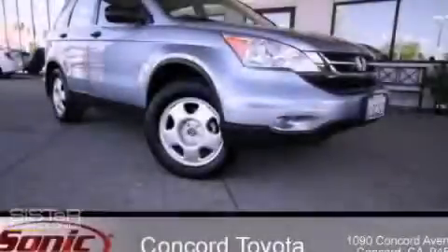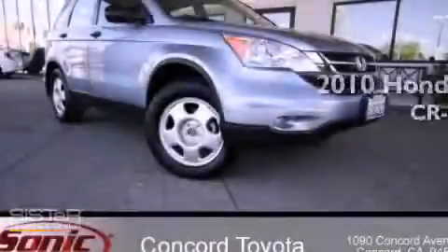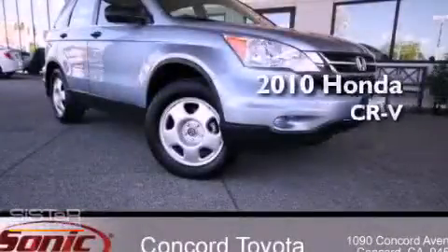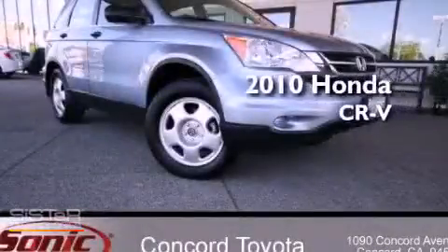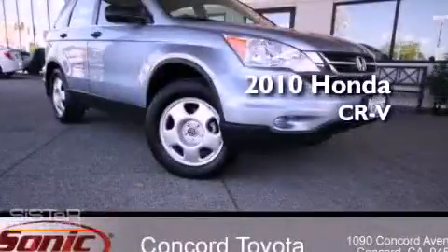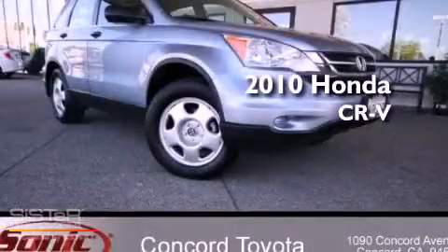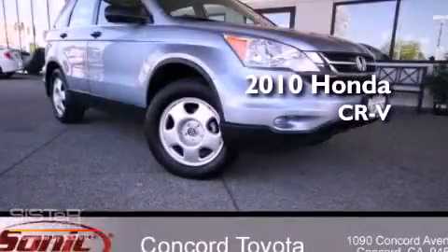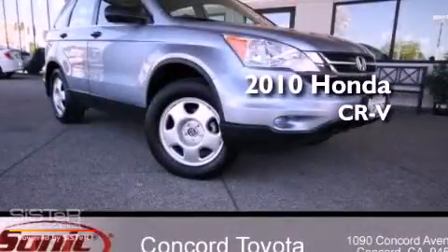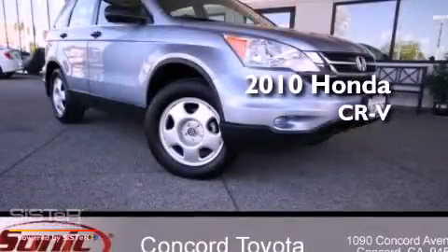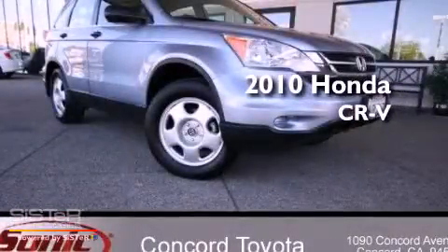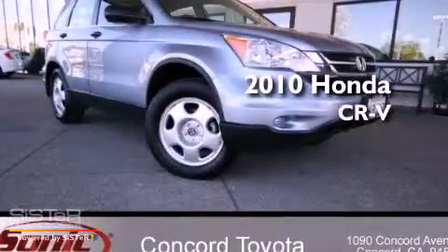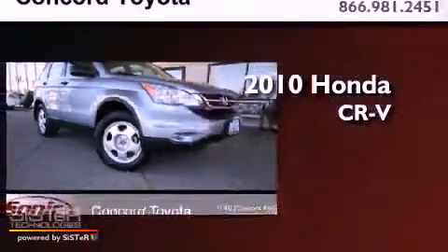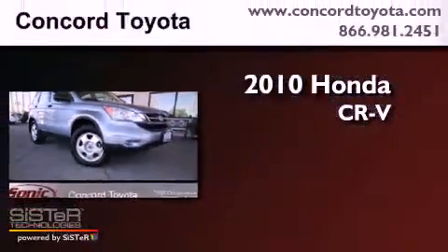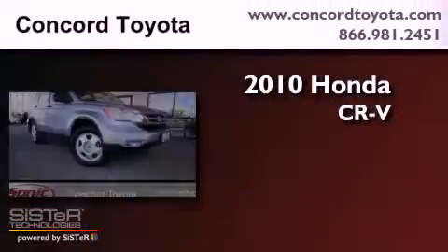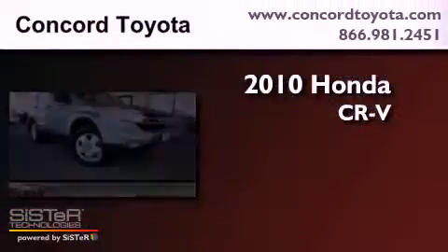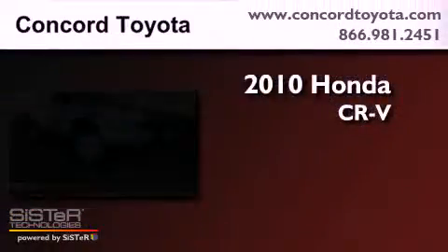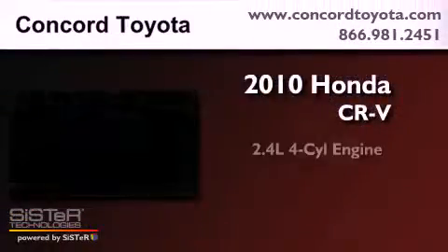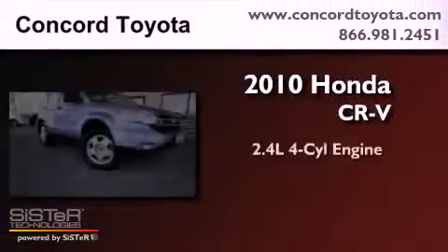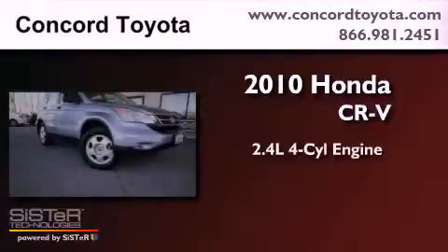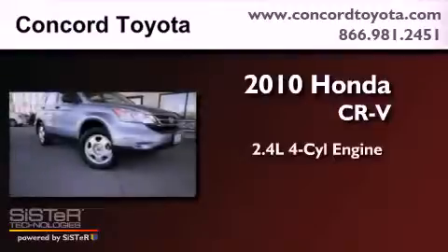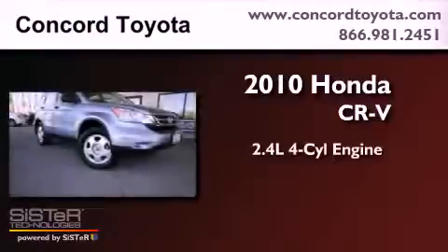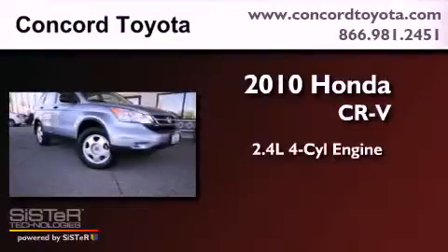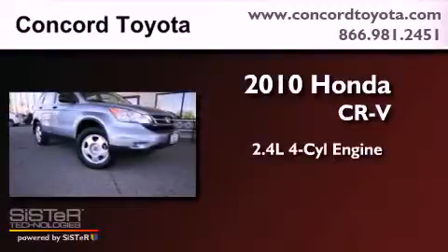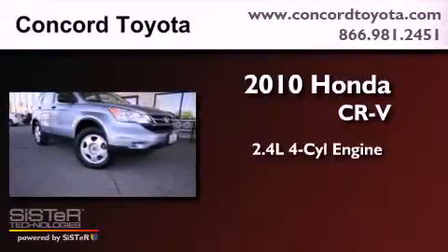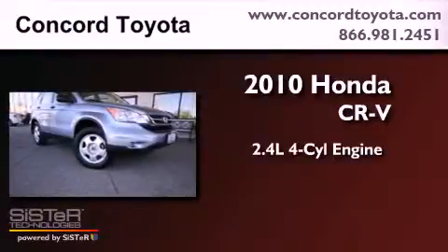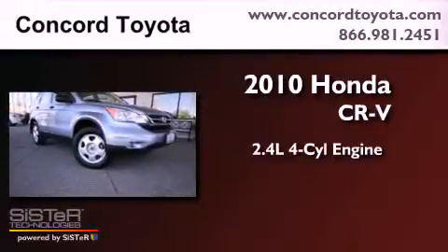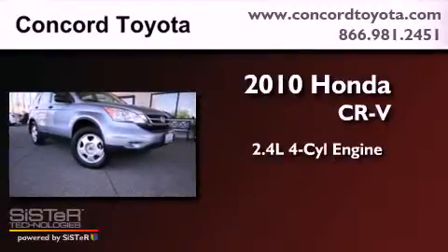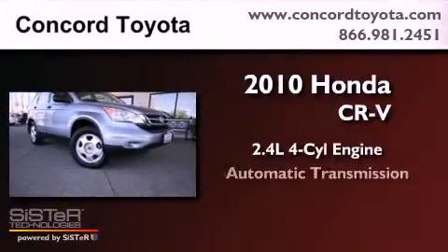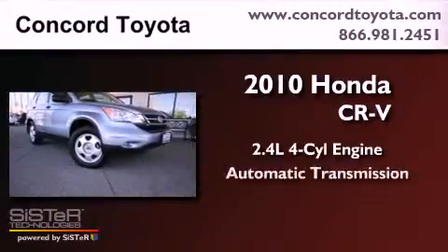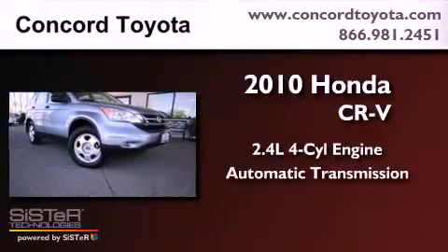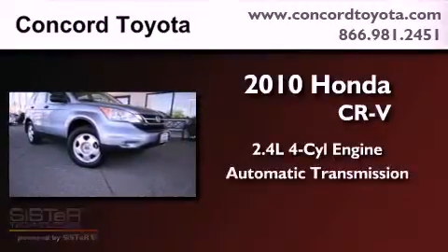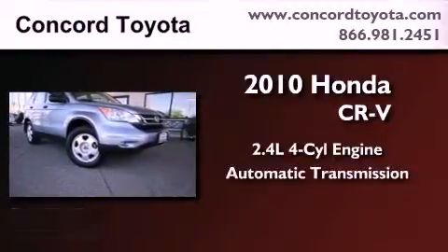This is a 2010 Honda CR-V. It has a 2.4-liter four-cylinder engine and an automatic transmission.